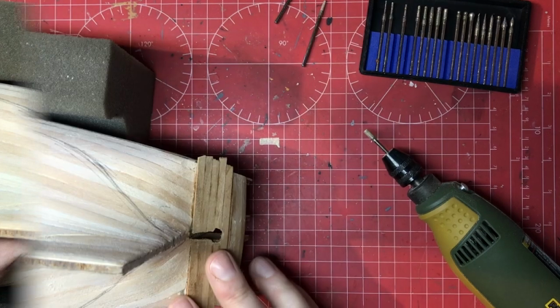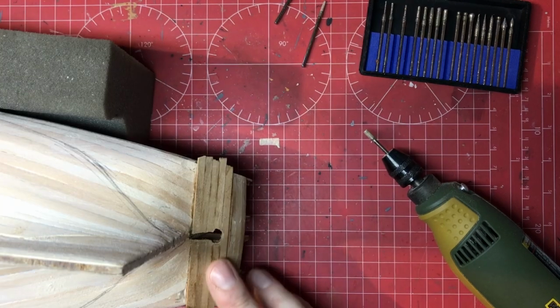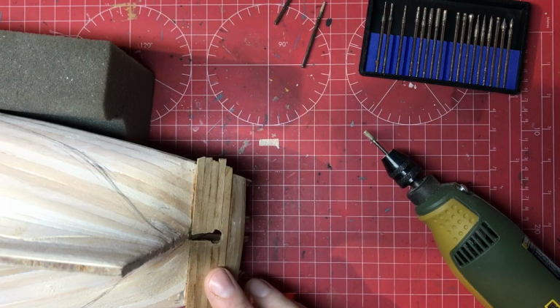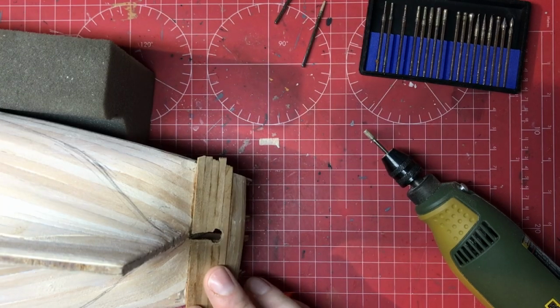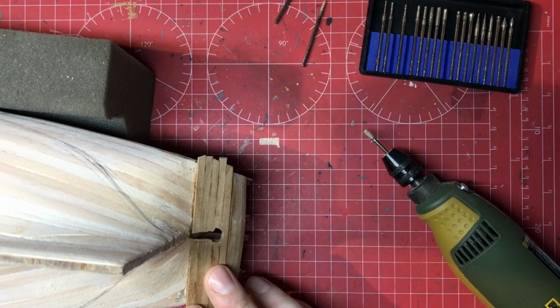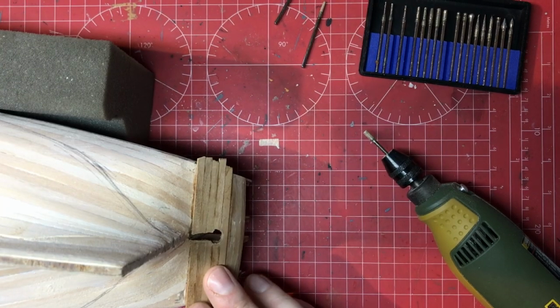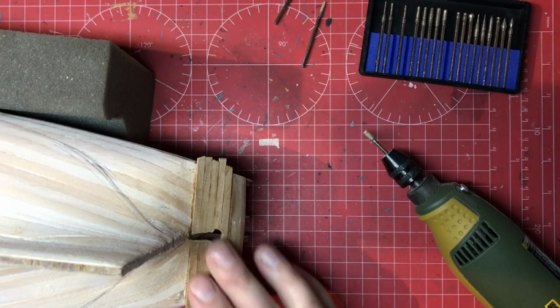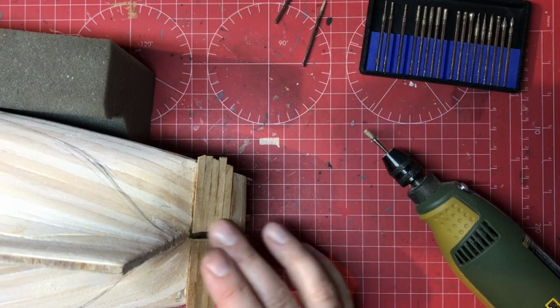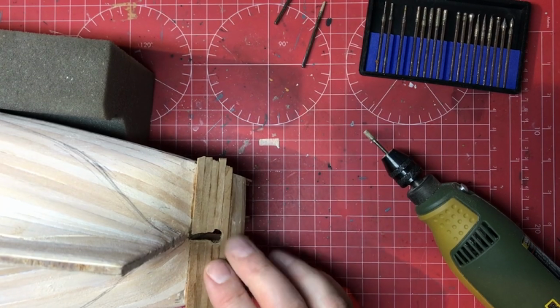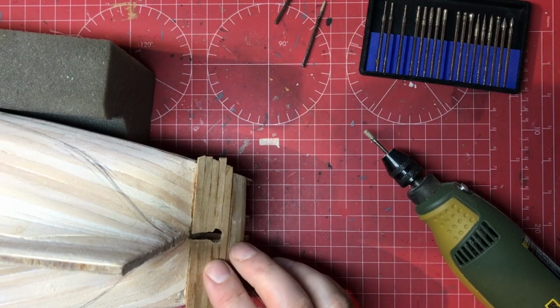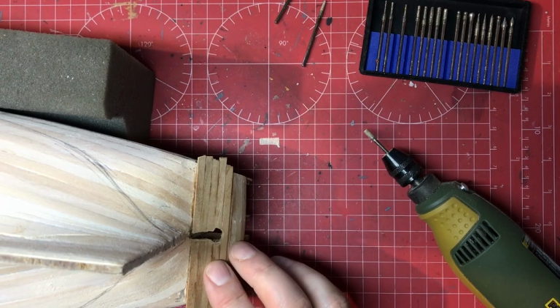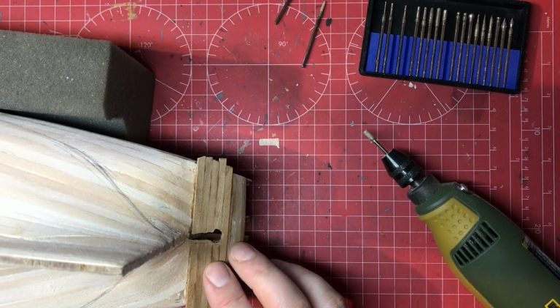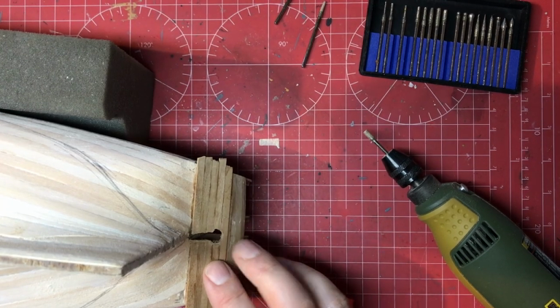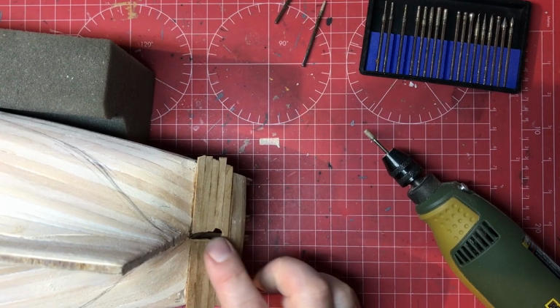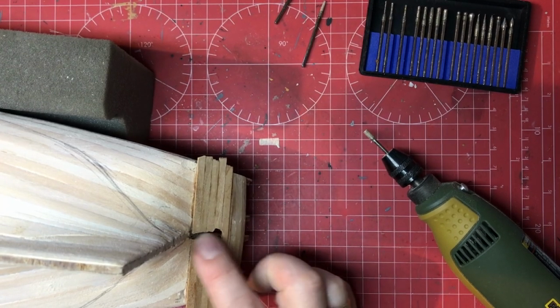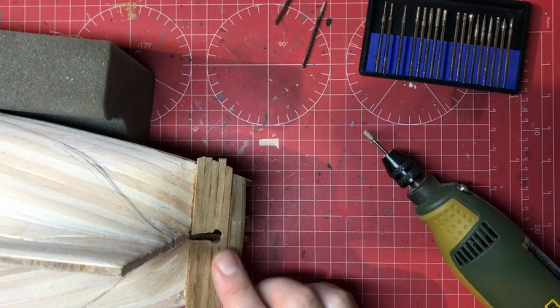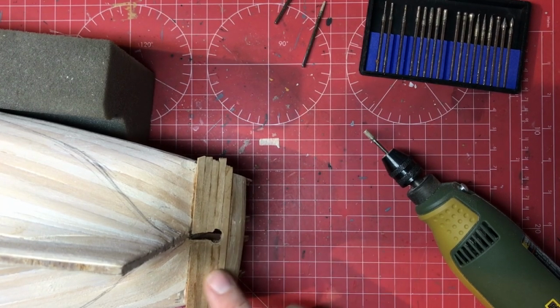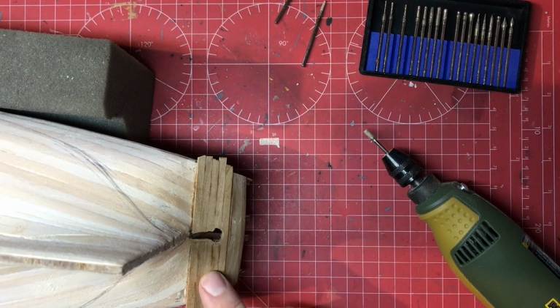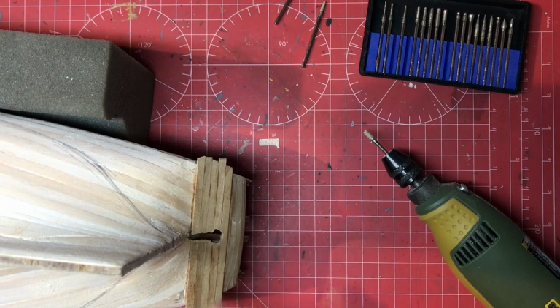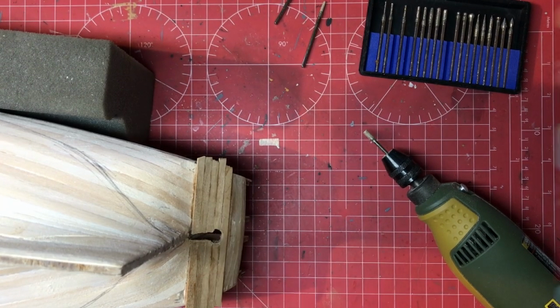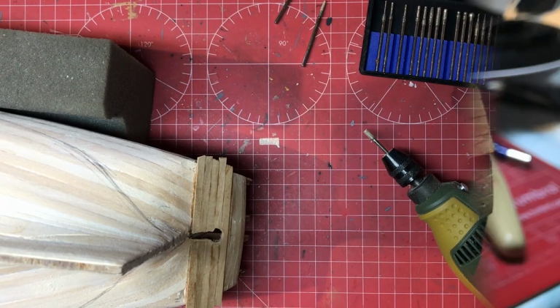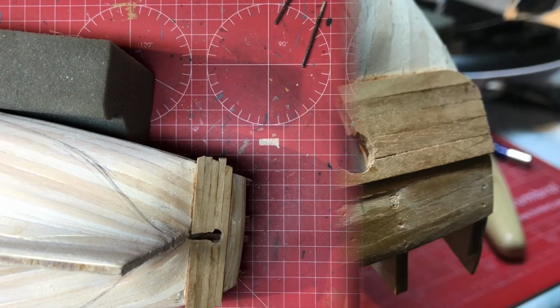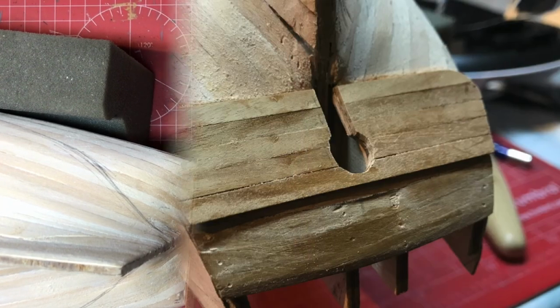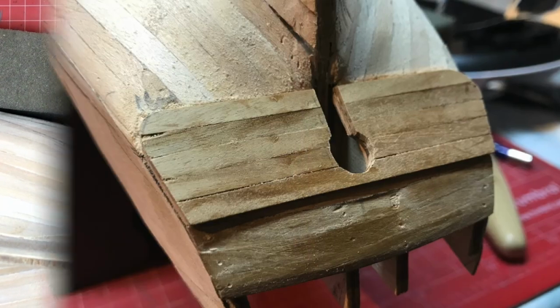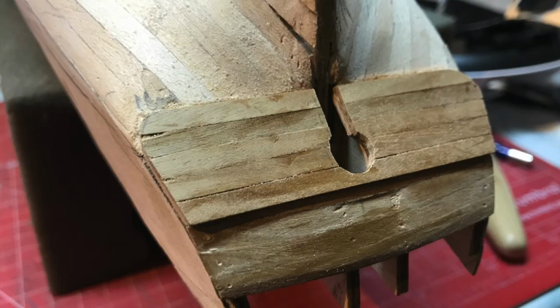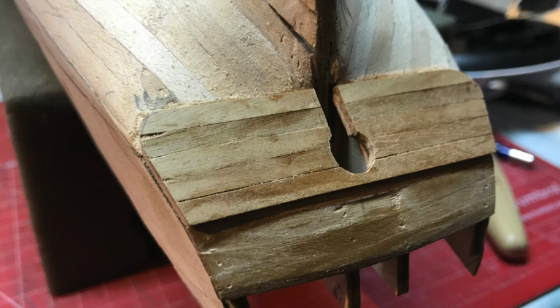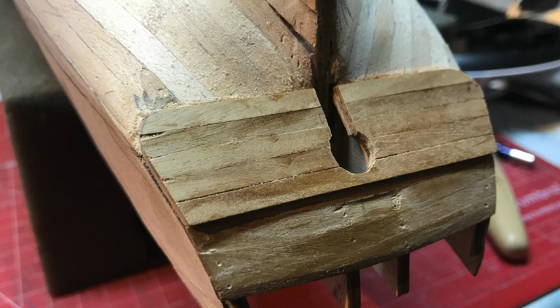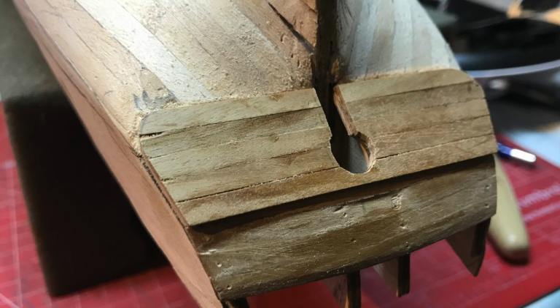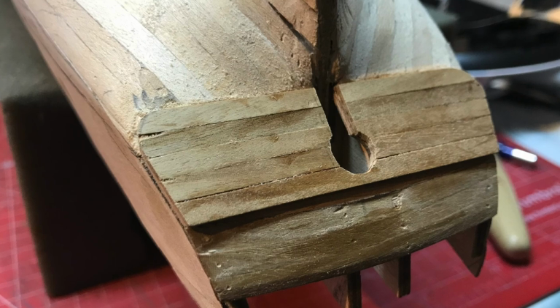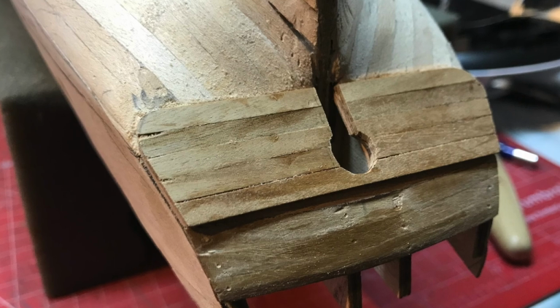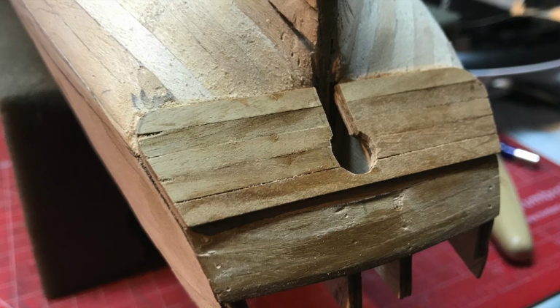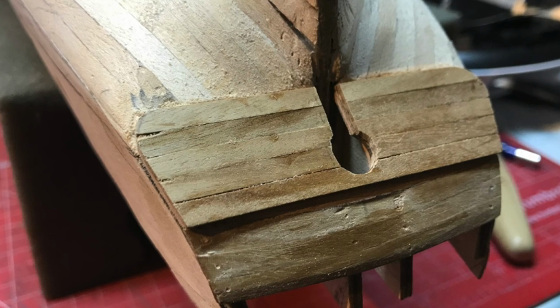That's my shape roughed out now, so we're going to finish that with files.